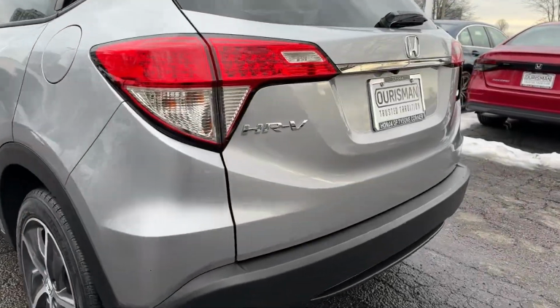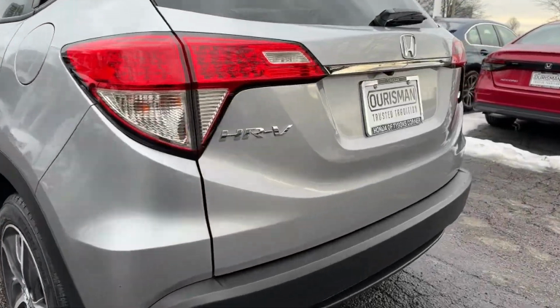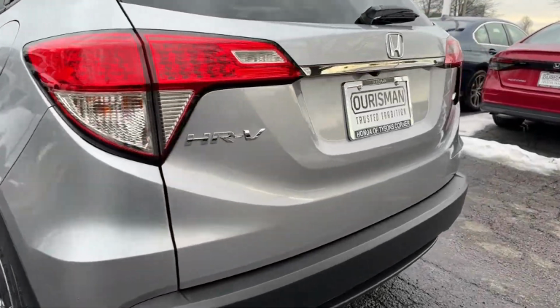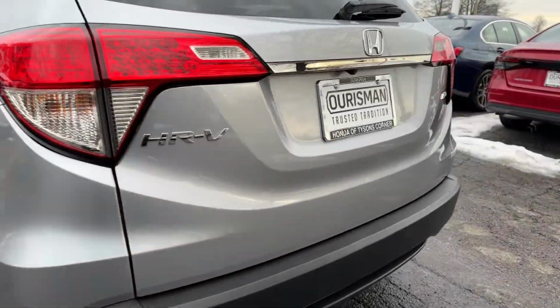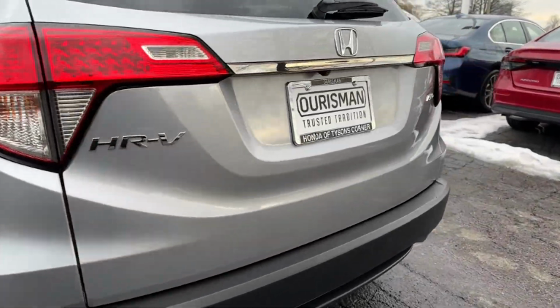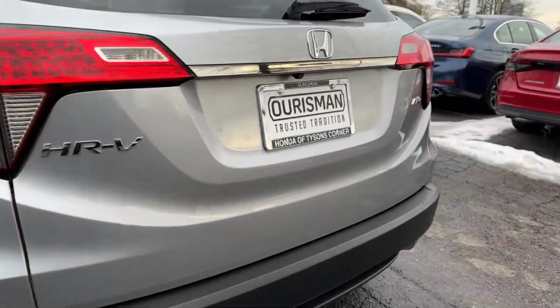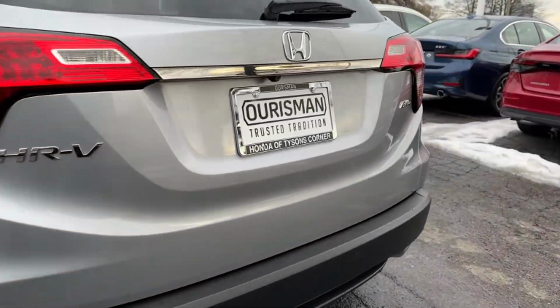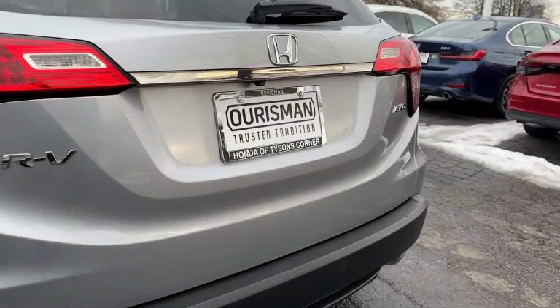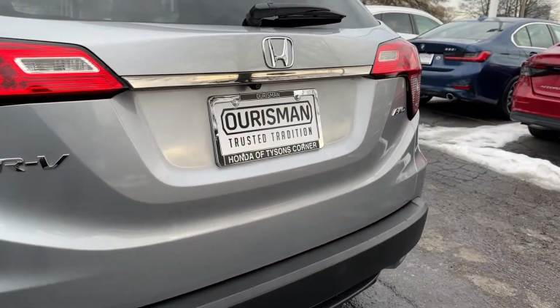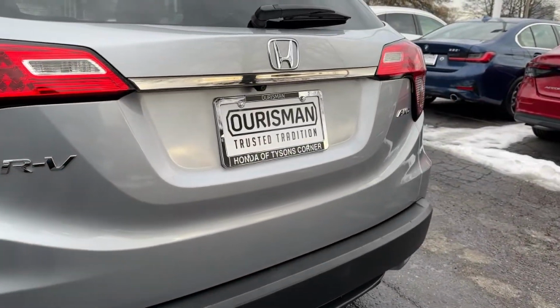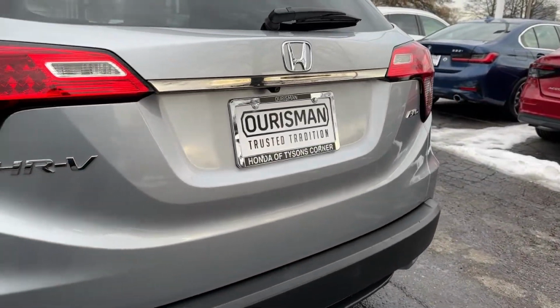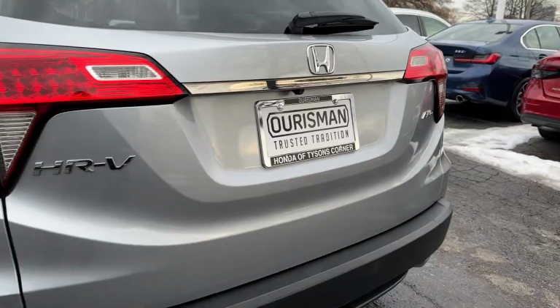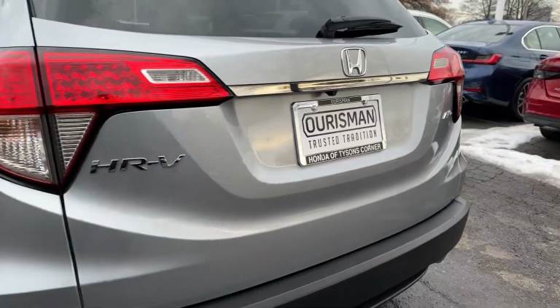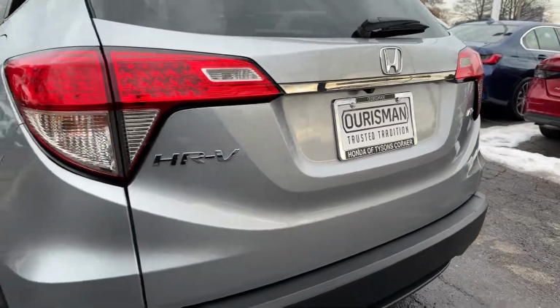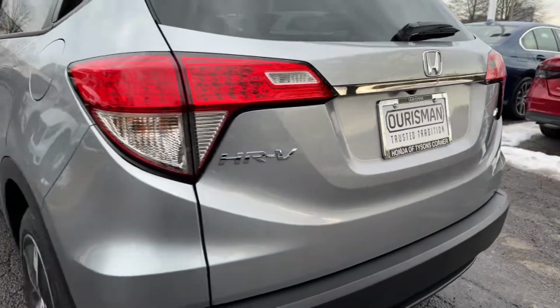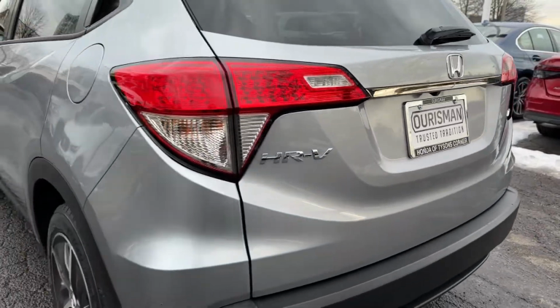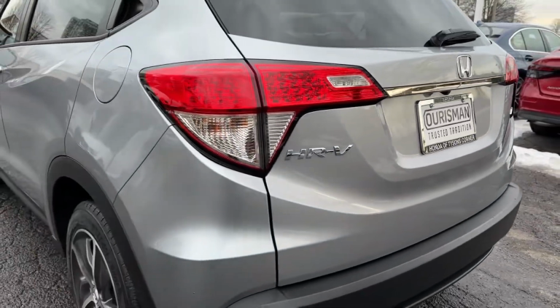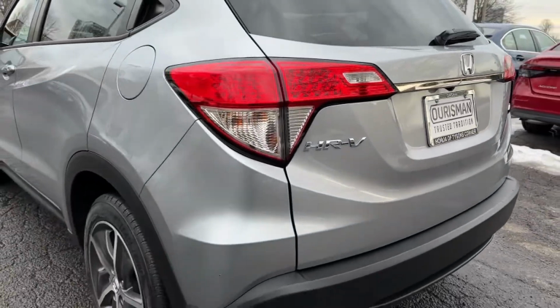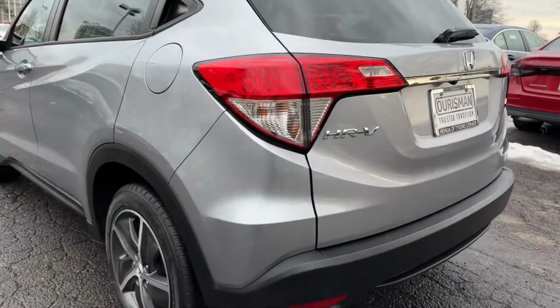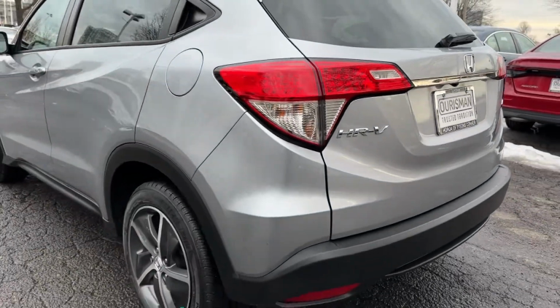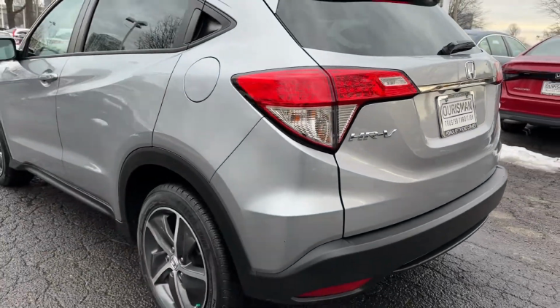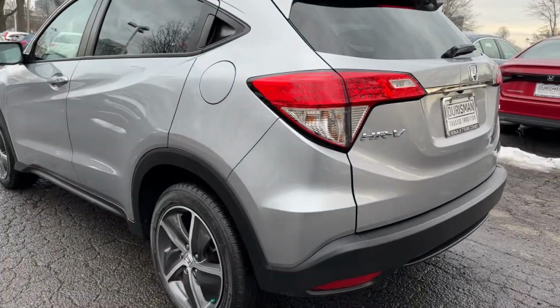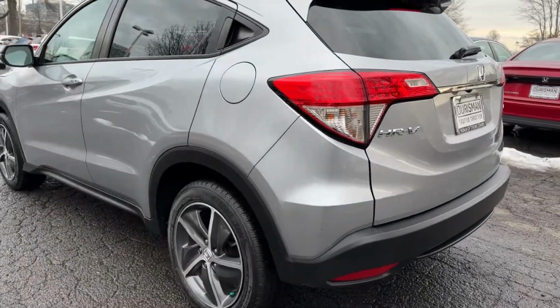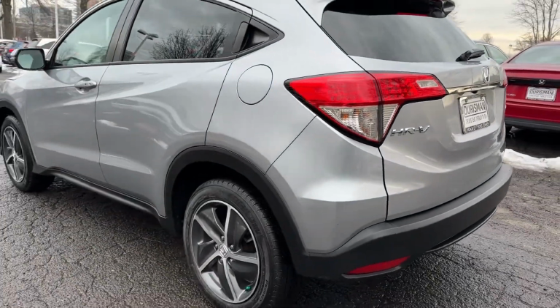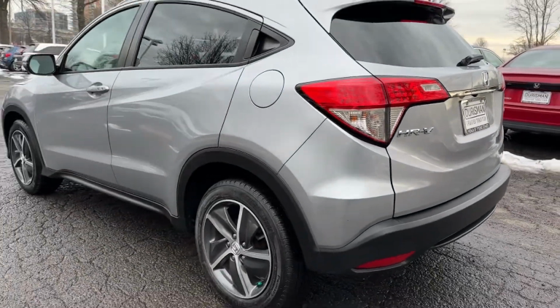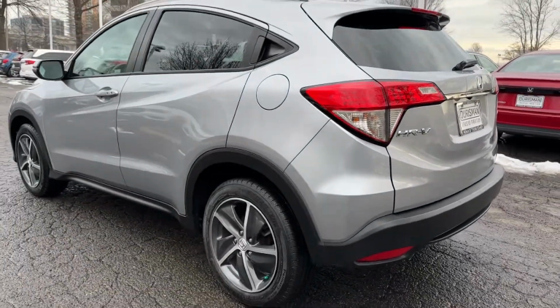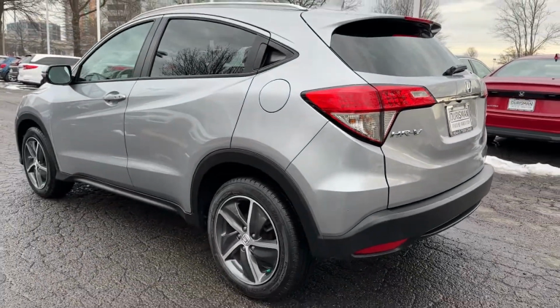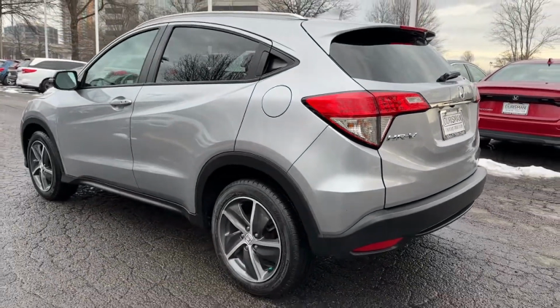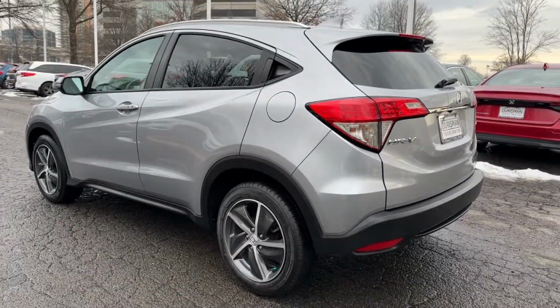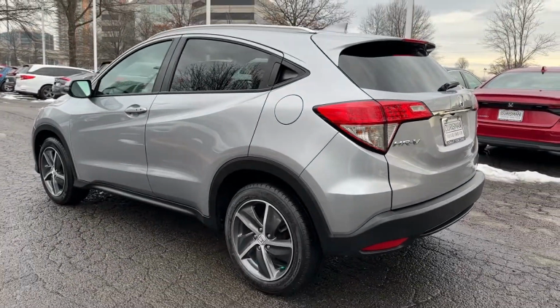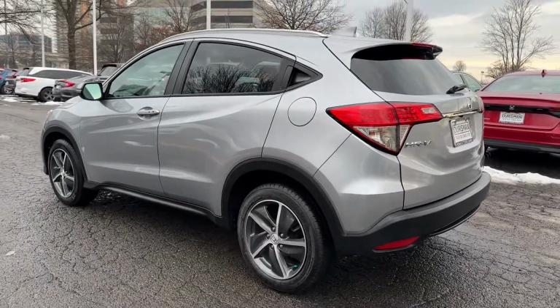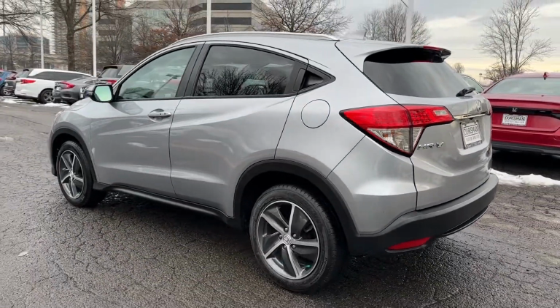Additional features include heated mirrors, satellite radio, backup camera, aluminum wheels, and heated front seats.